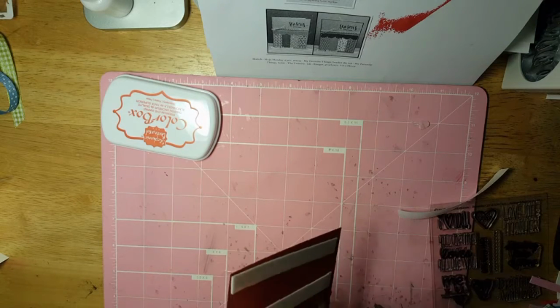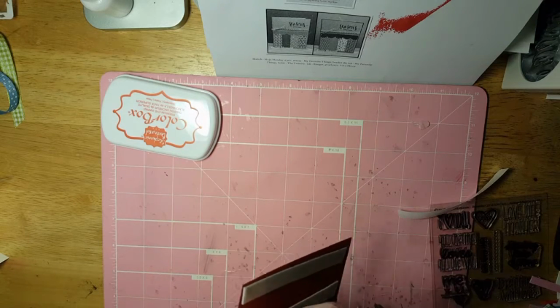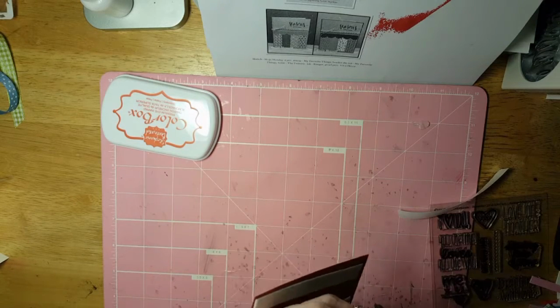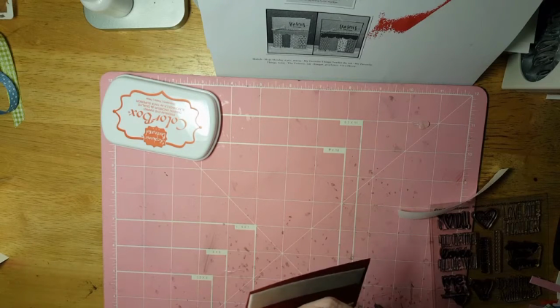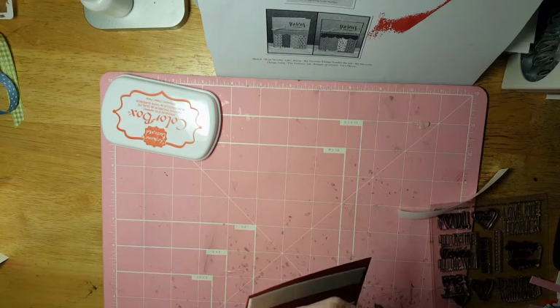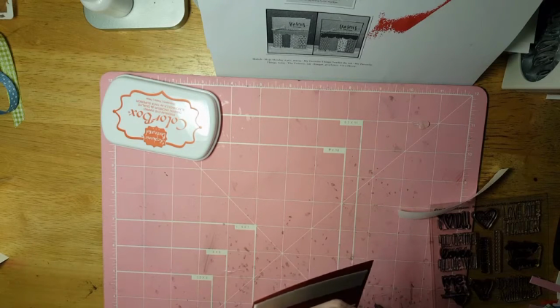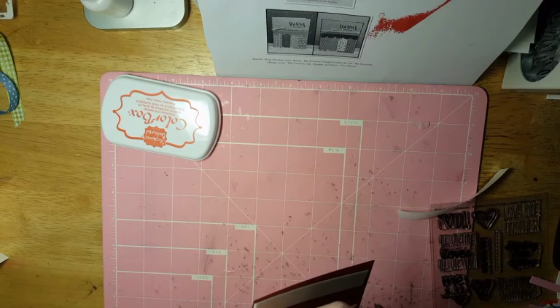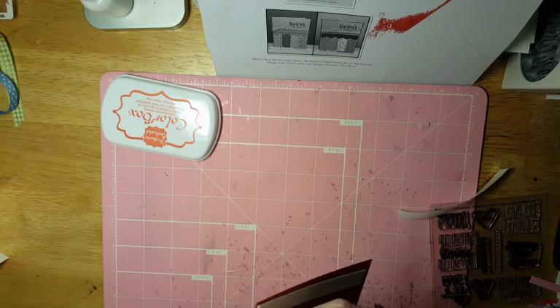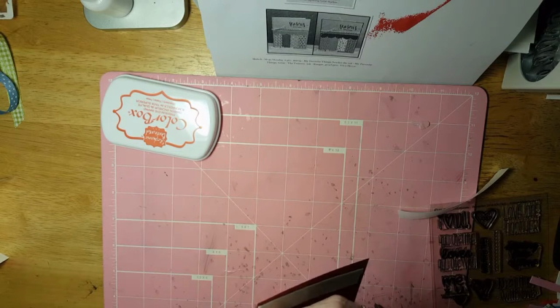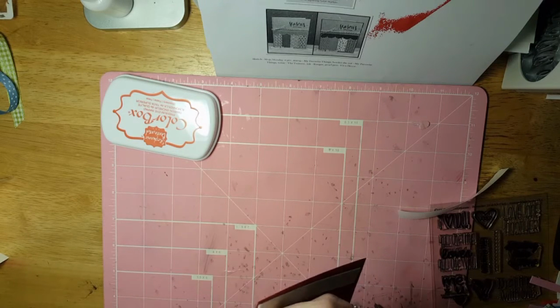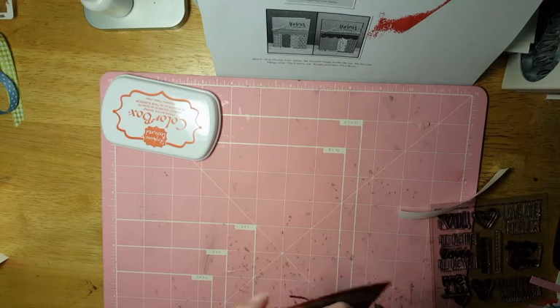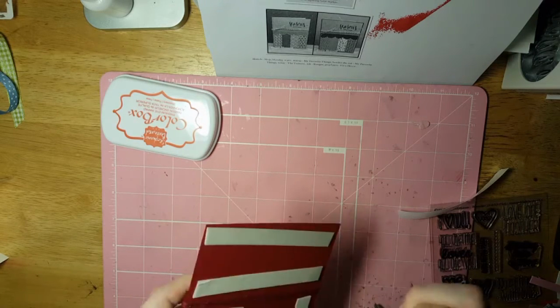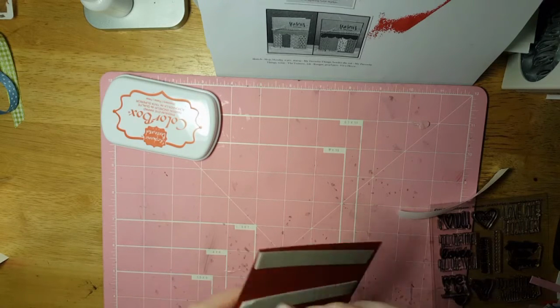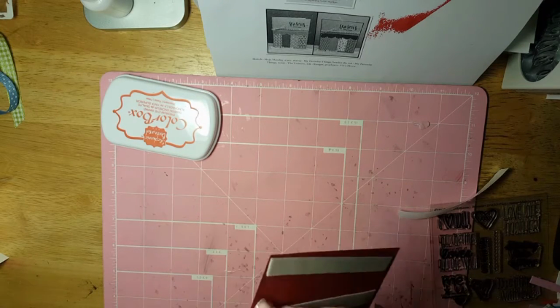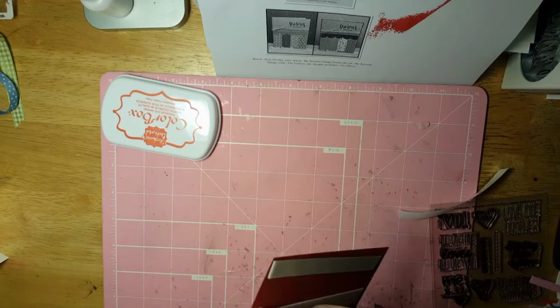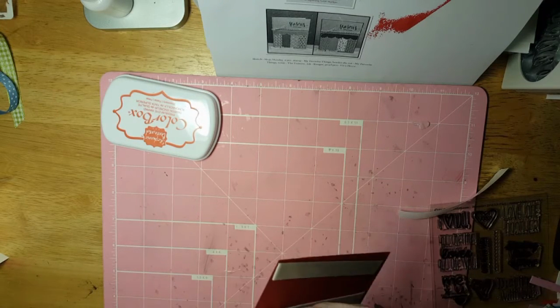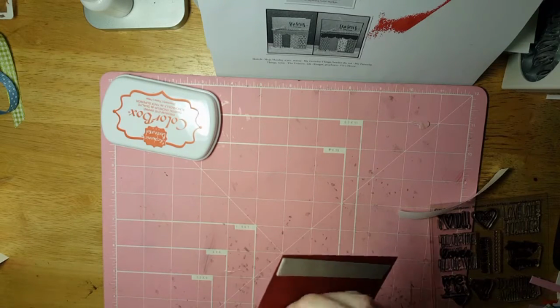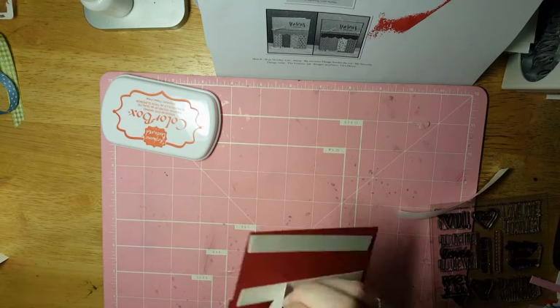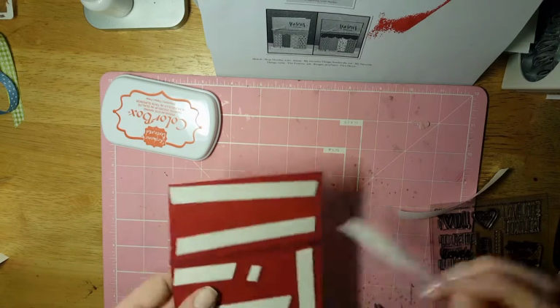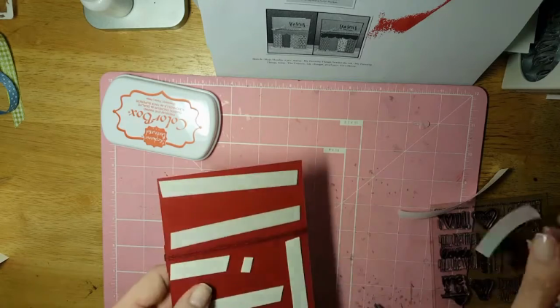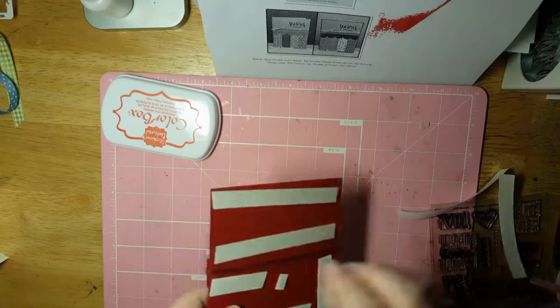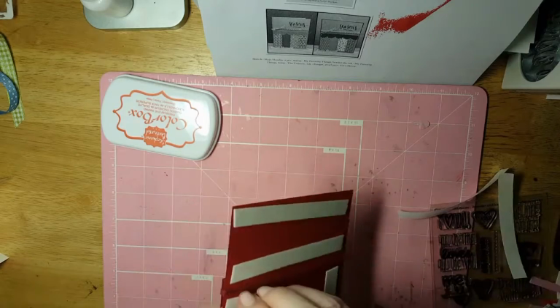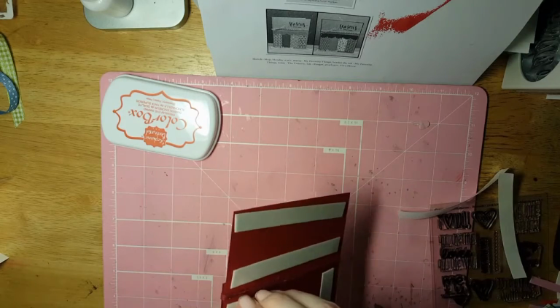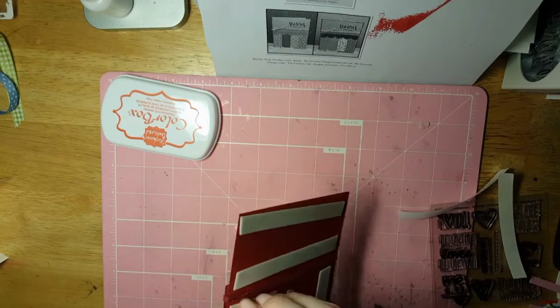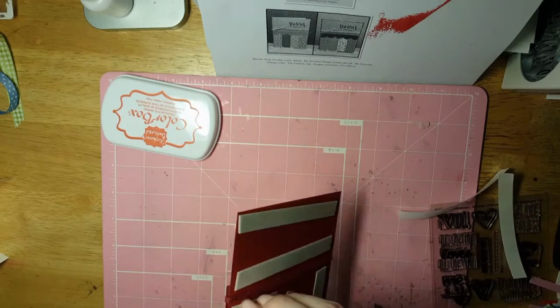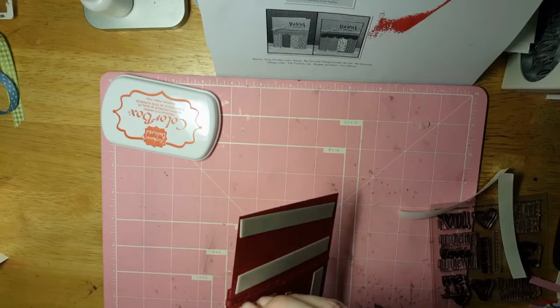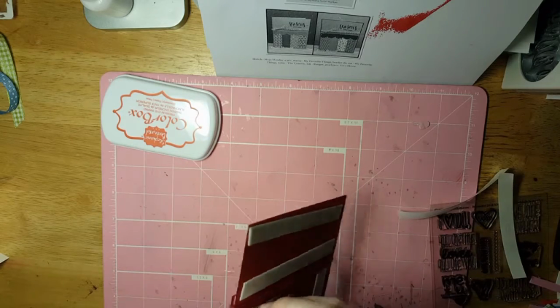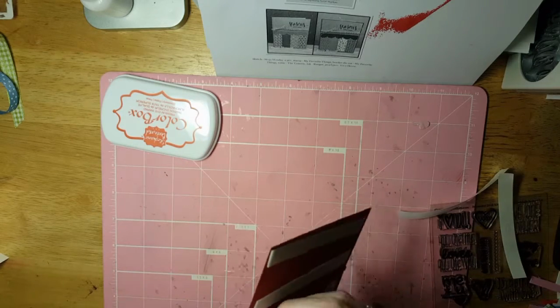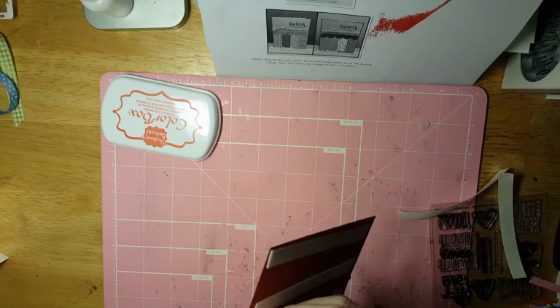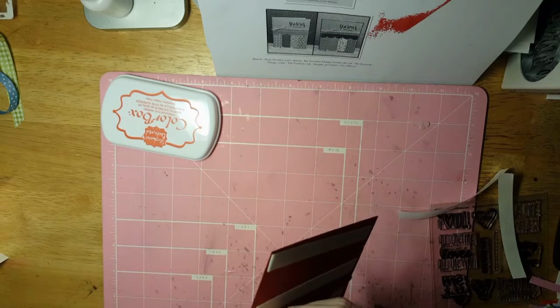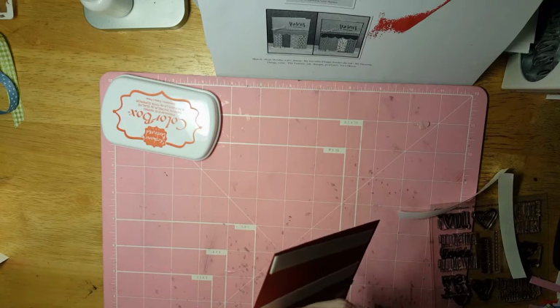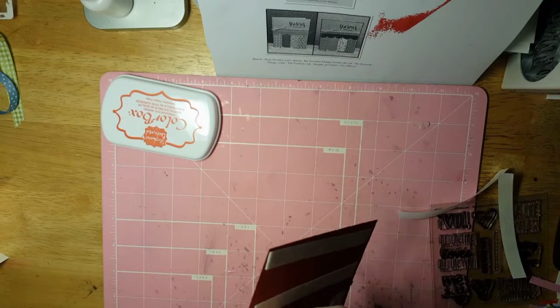I already did the inside but I do need to do the back some — I can do that off camera, you don't need to see that.